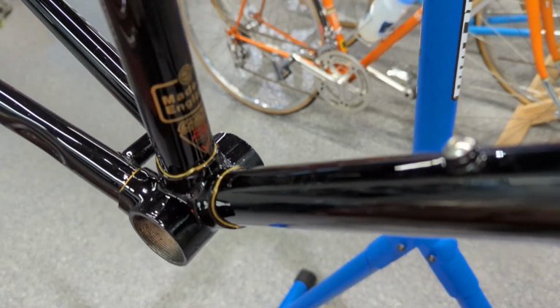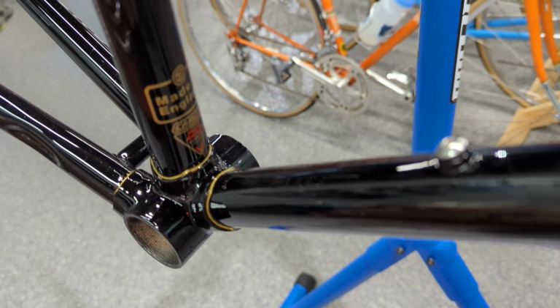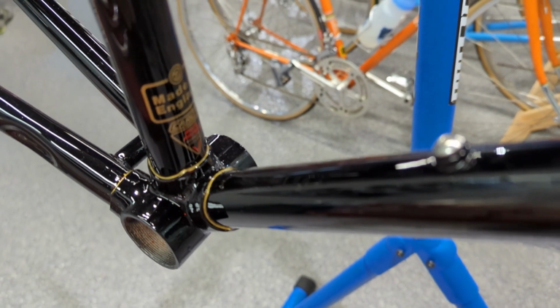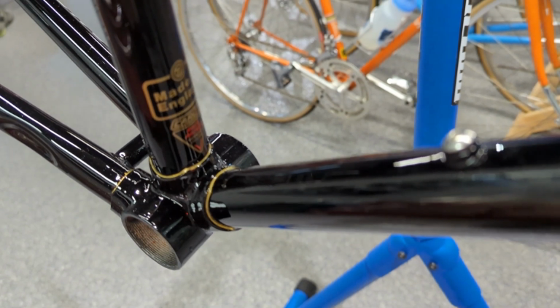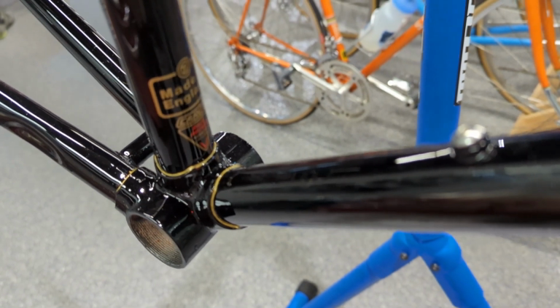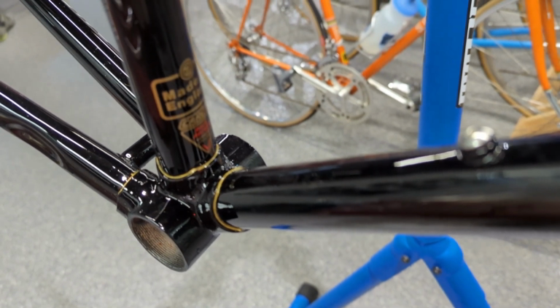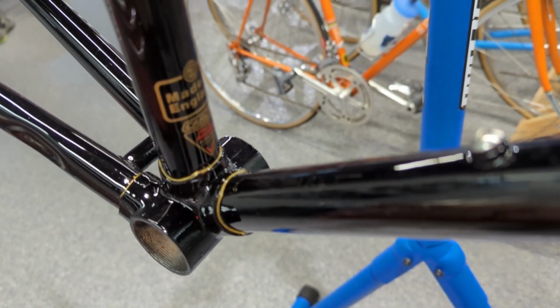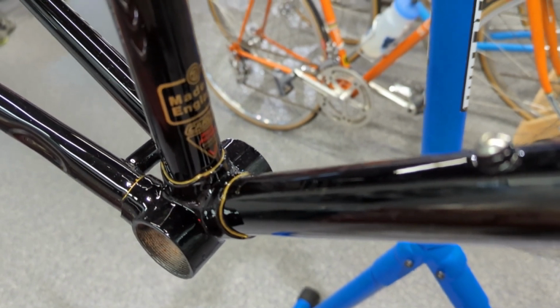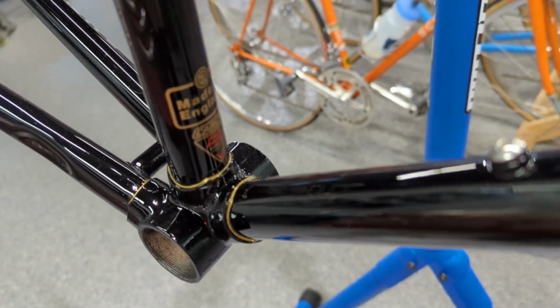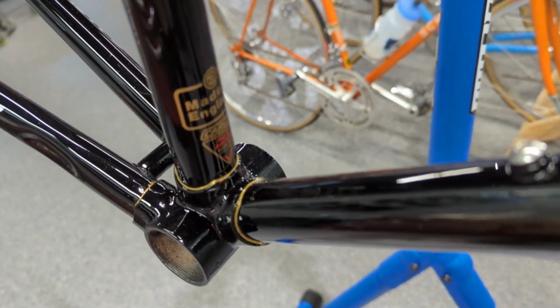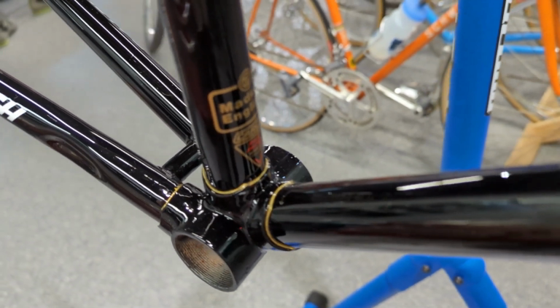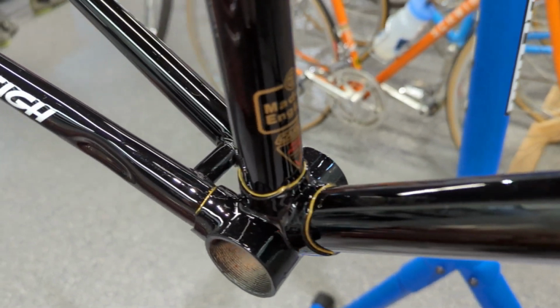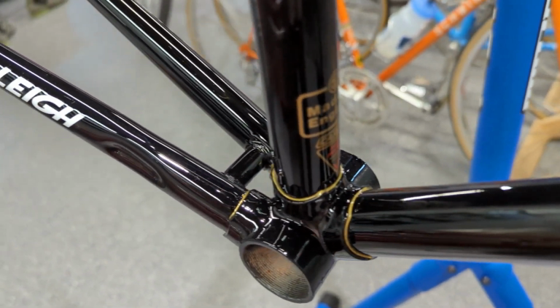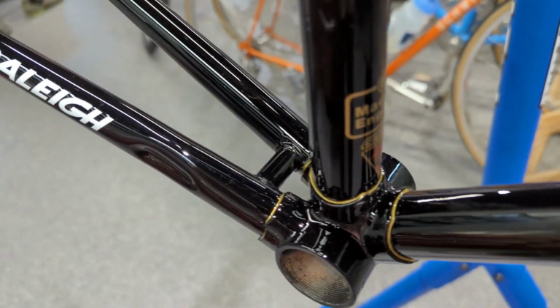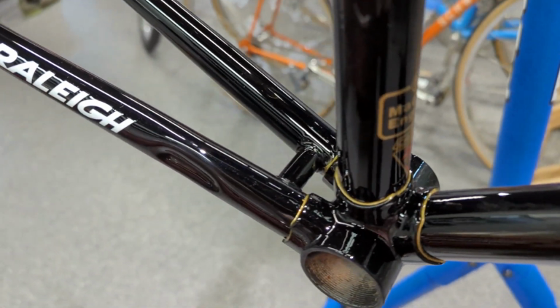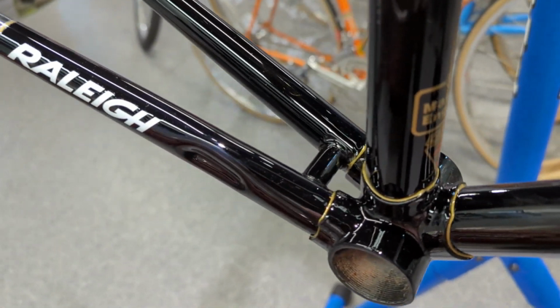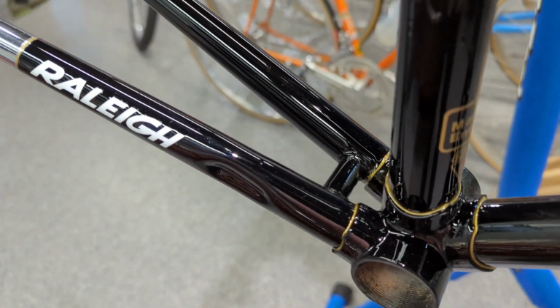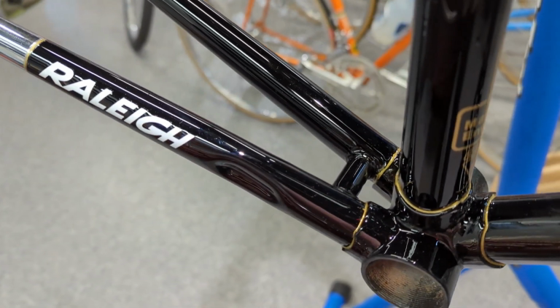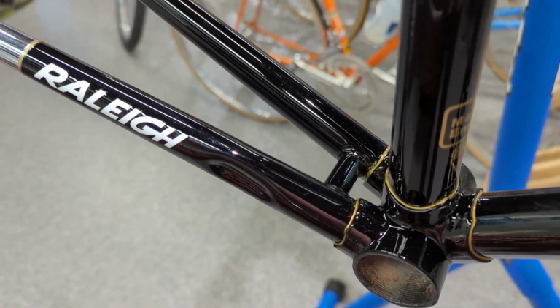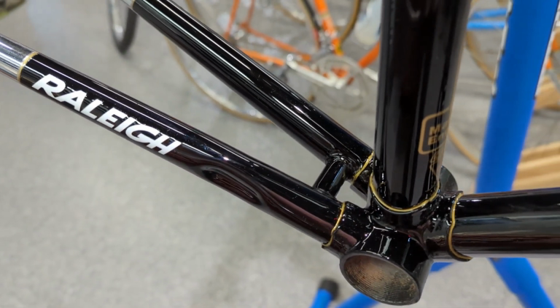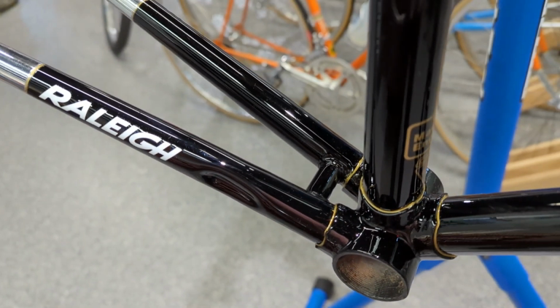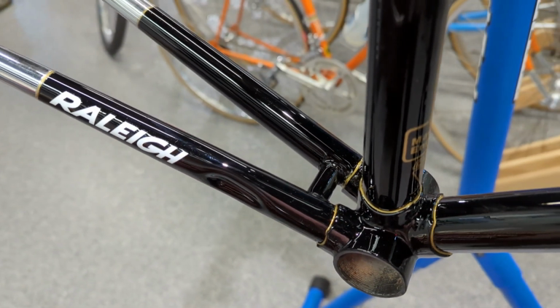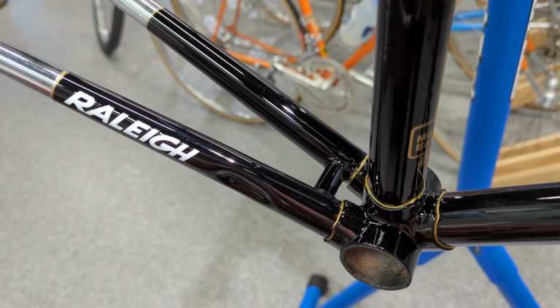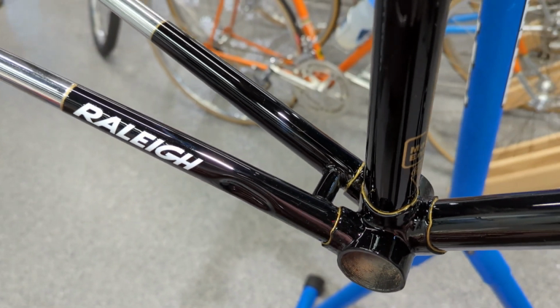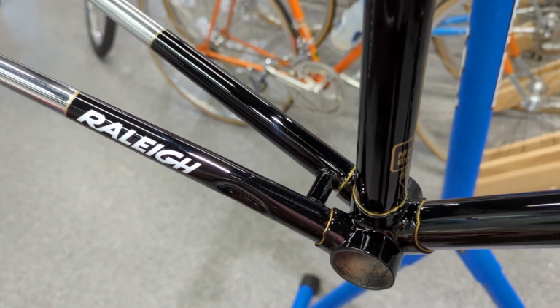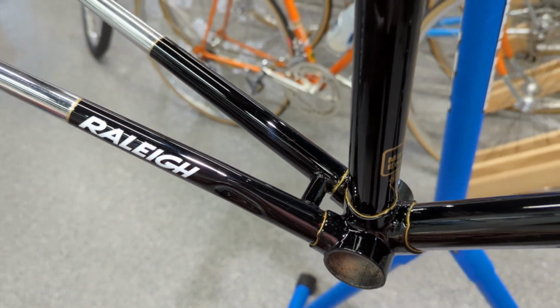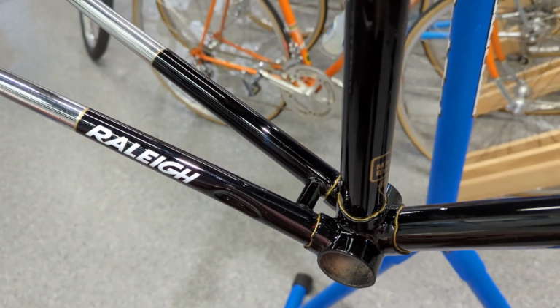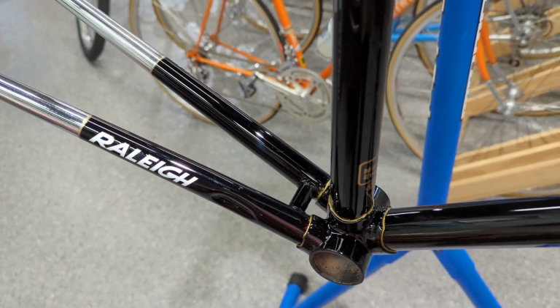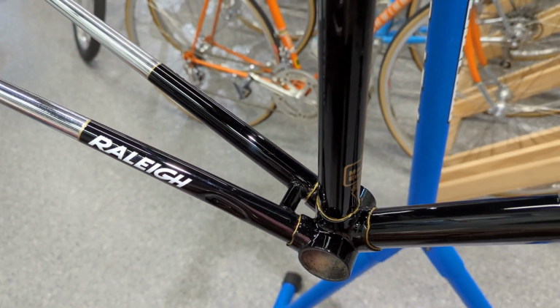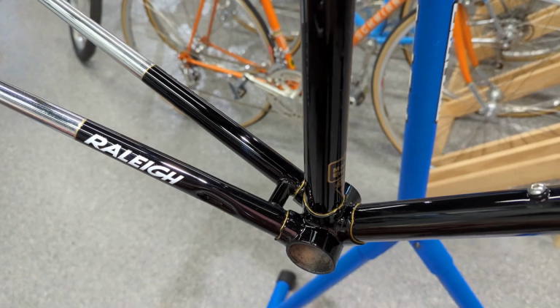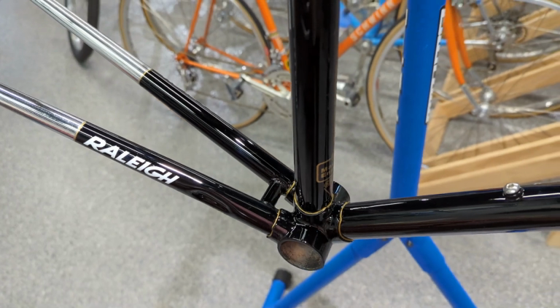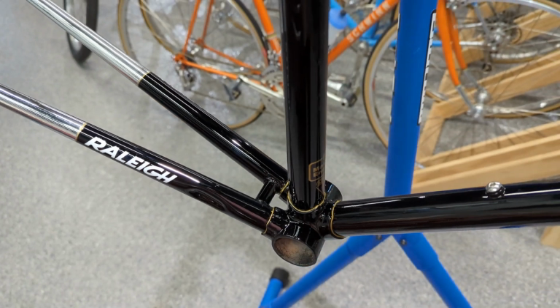I know the original bike didn't look this good. I'm somewhat of a purist, but you know what? I'm sorry guys — this thing is awesome and I can't wait to get her built.